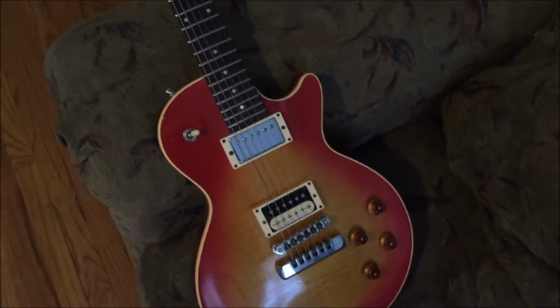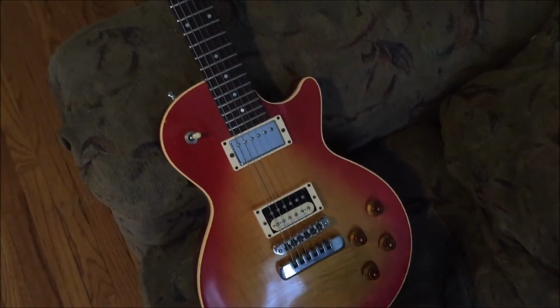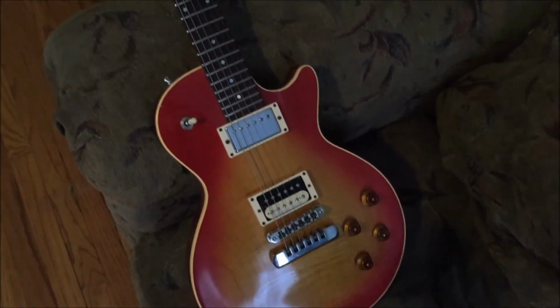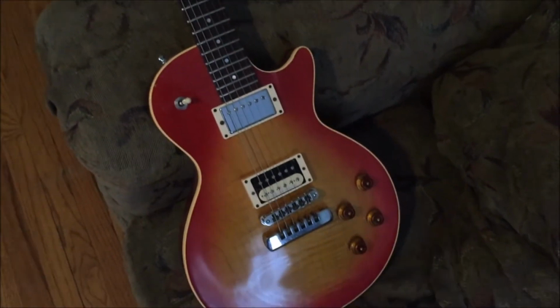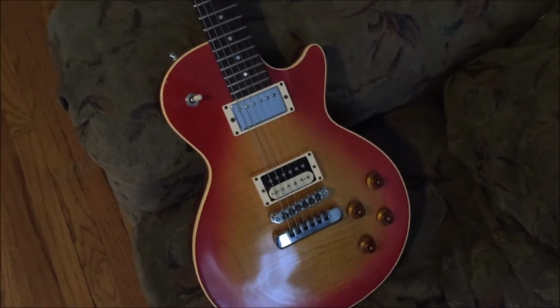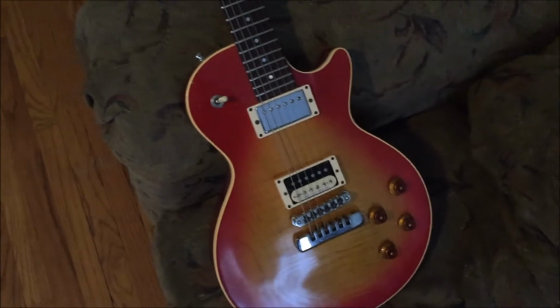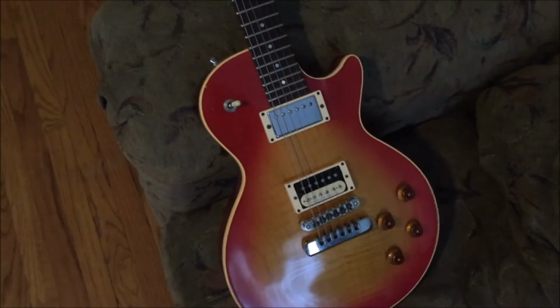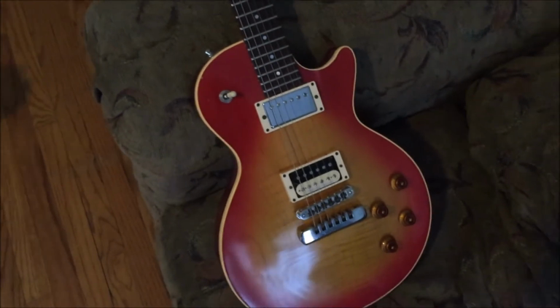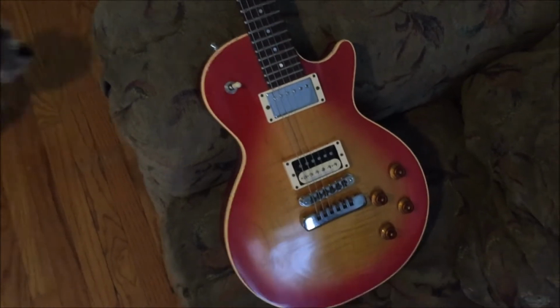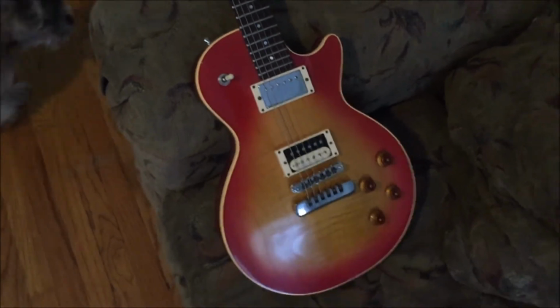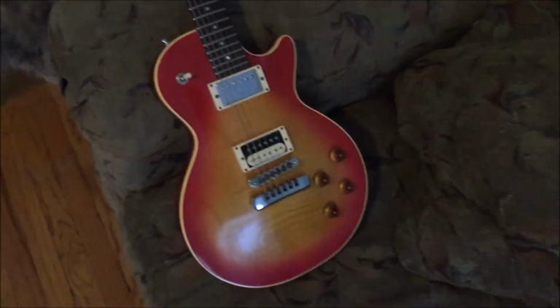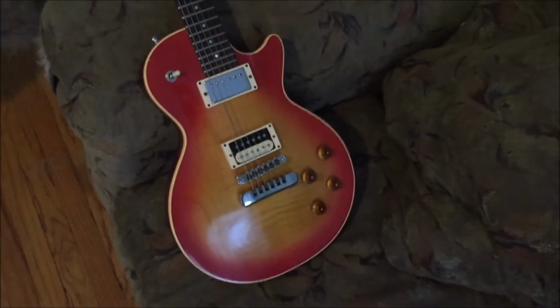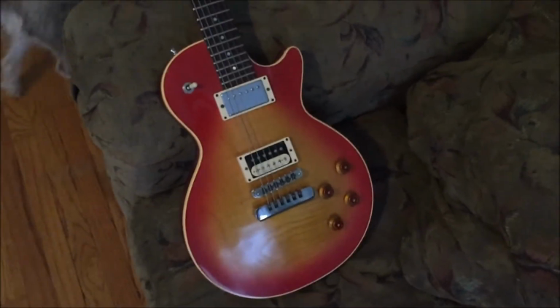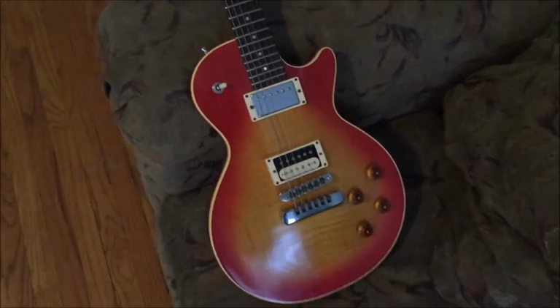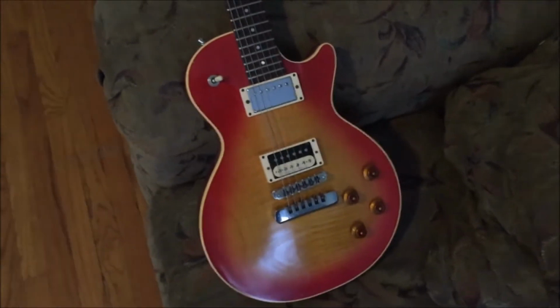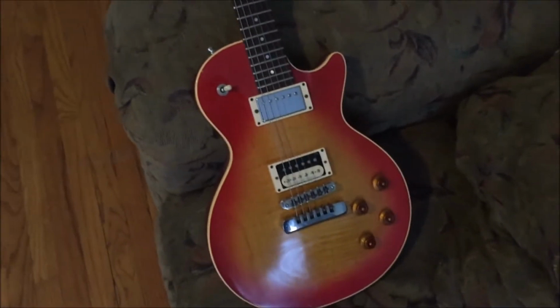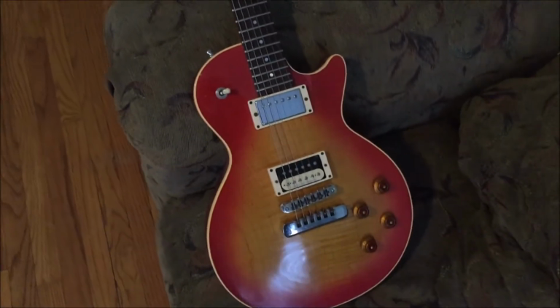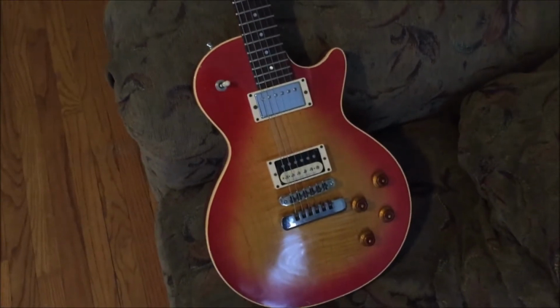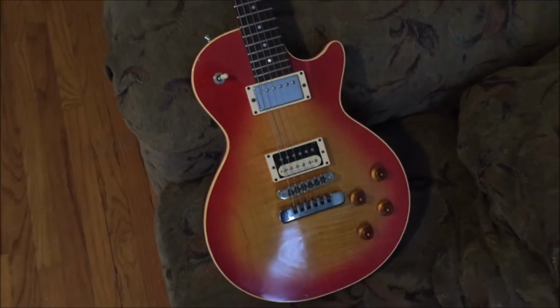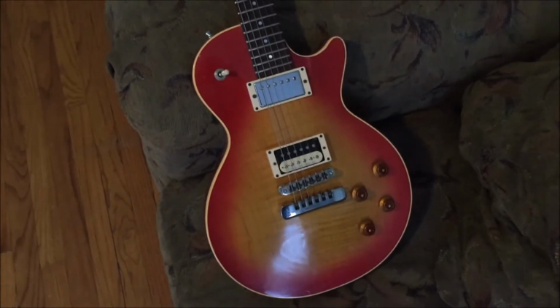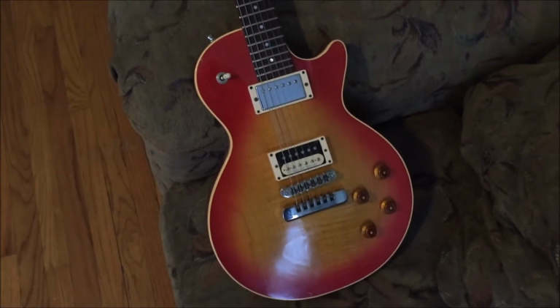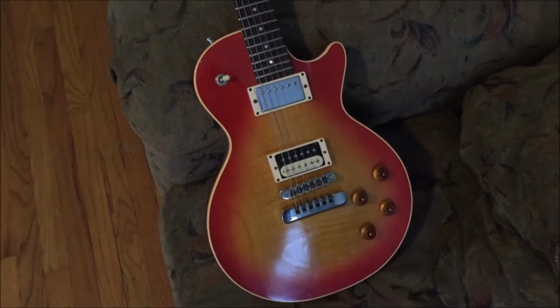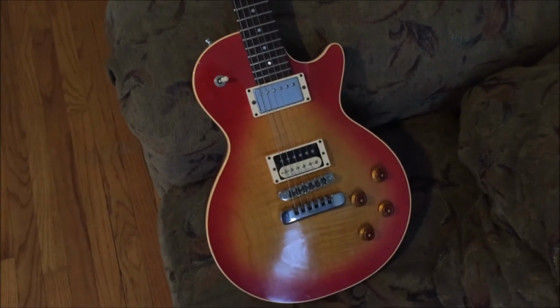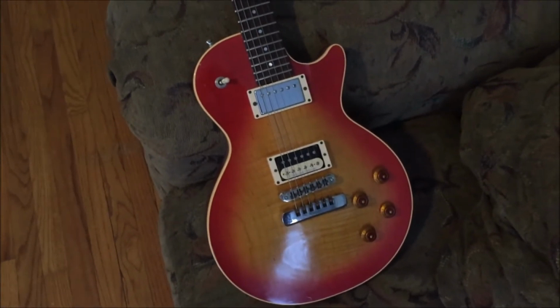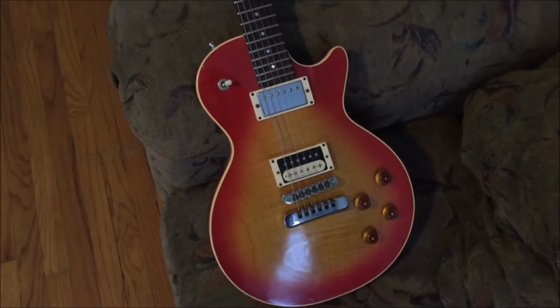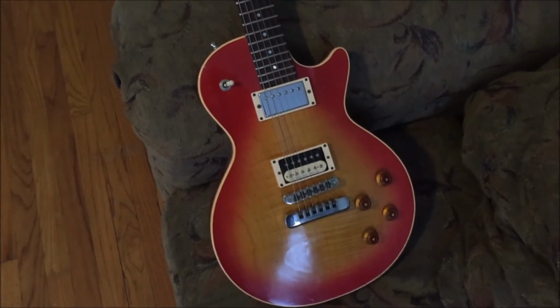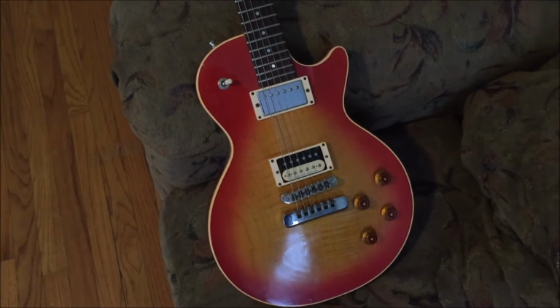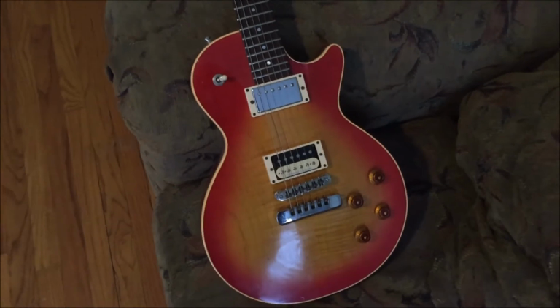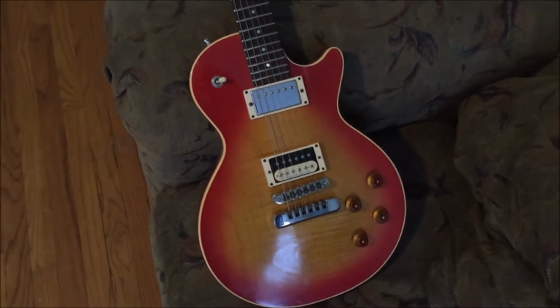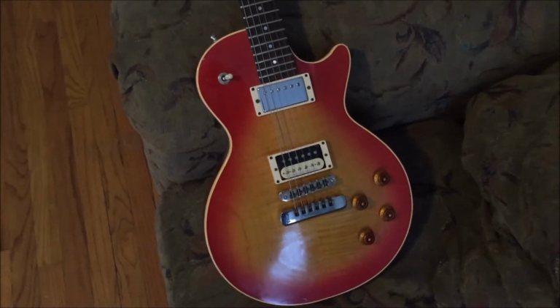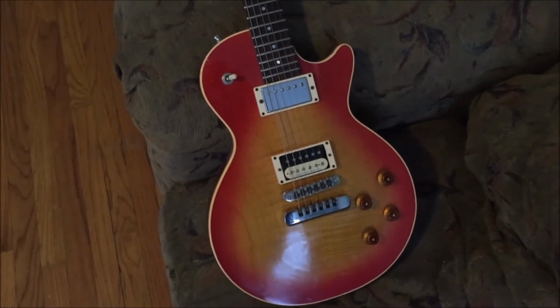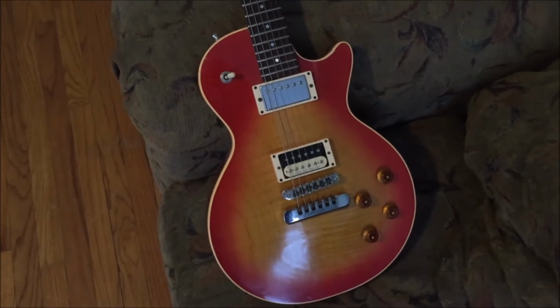This is my Heritage H-150/H-140 Mutt. This guitar is a long story — I'll try to make it quick. I know I've told this before on Facebook to my friends, but I'll tell you here as quickly as I can.